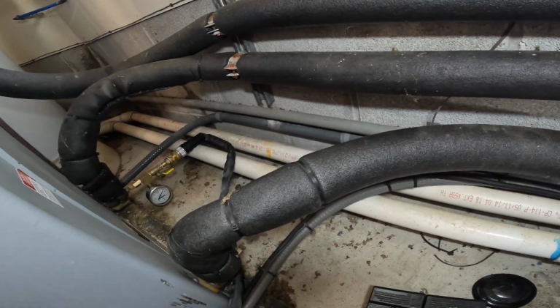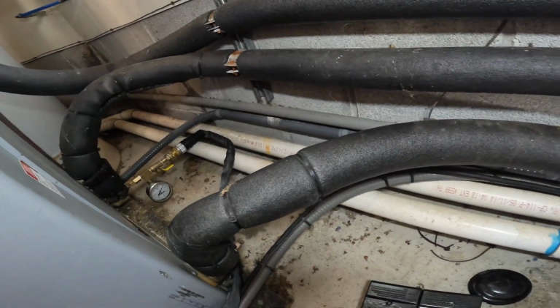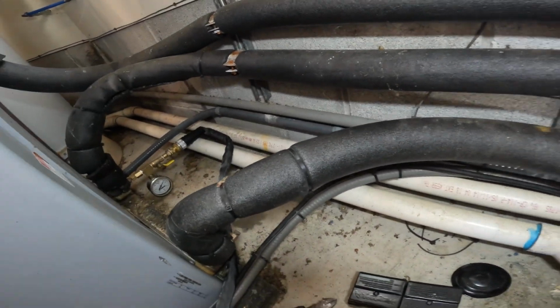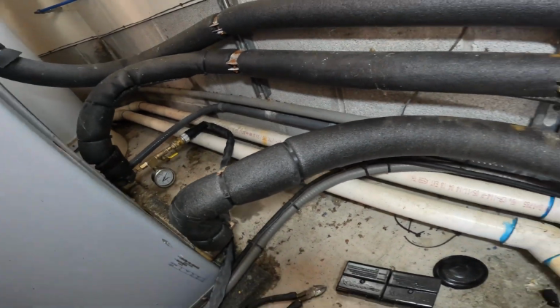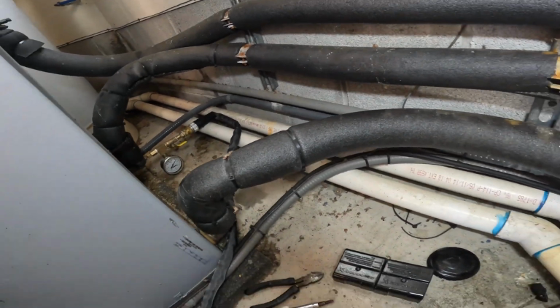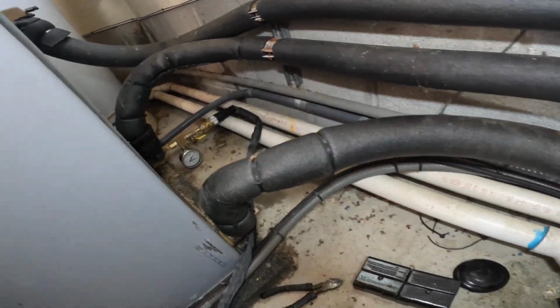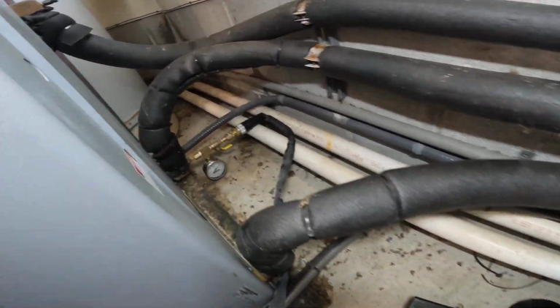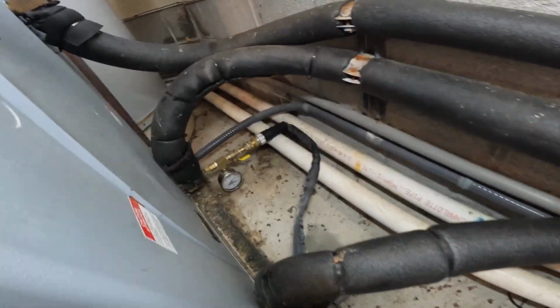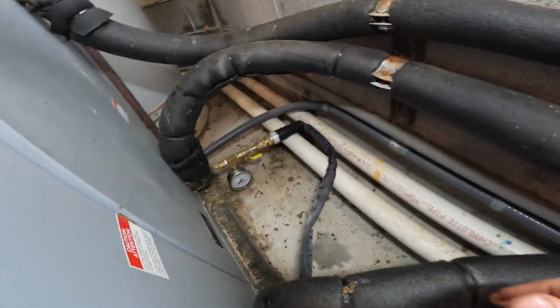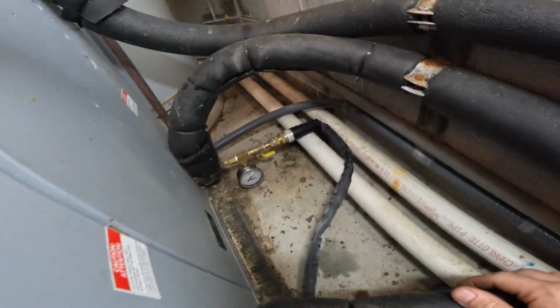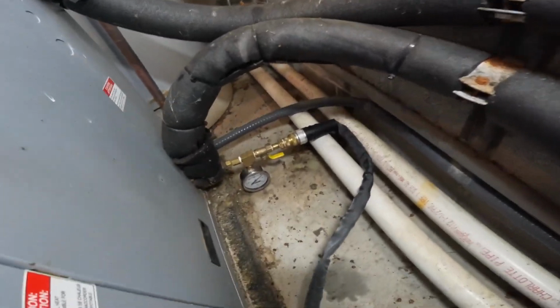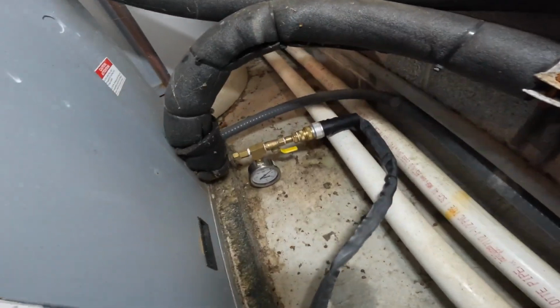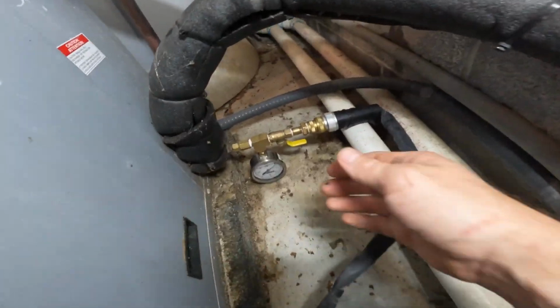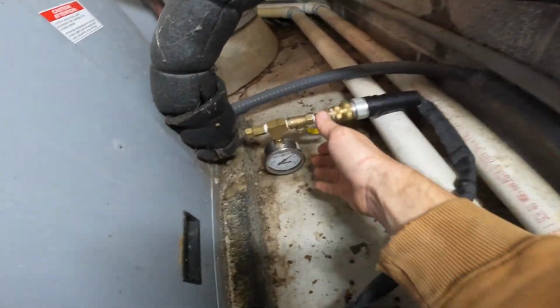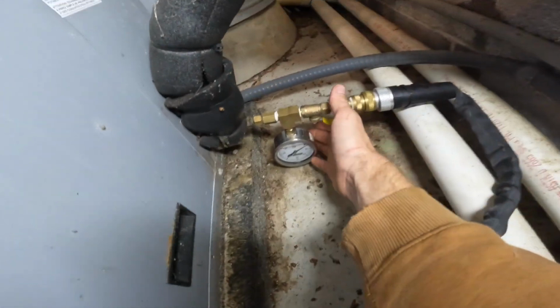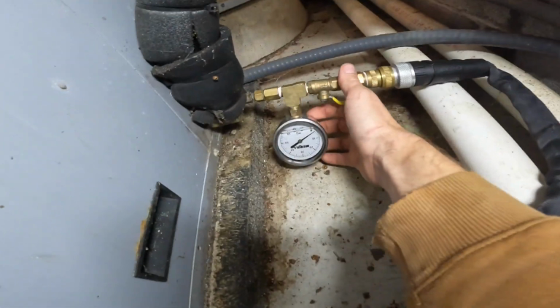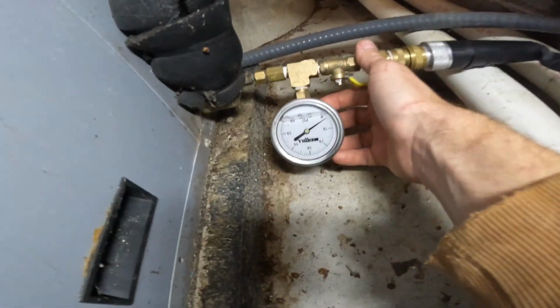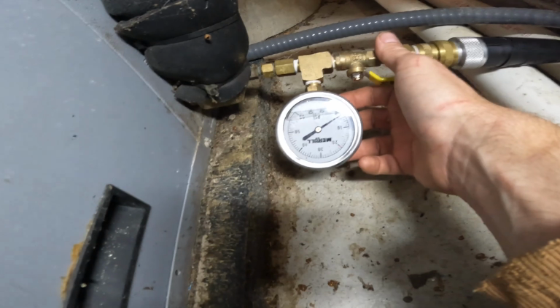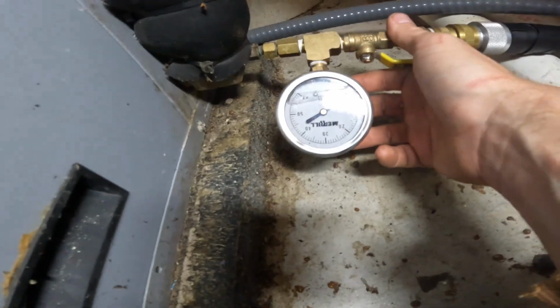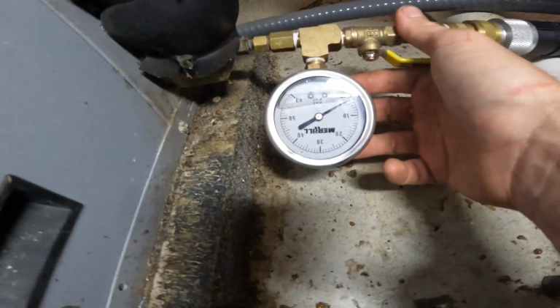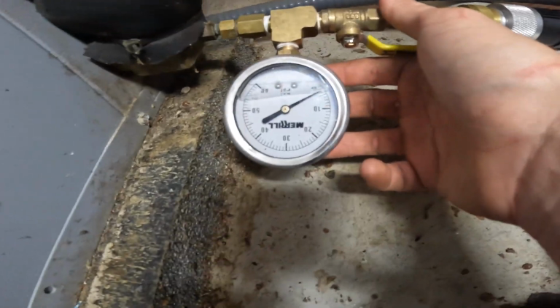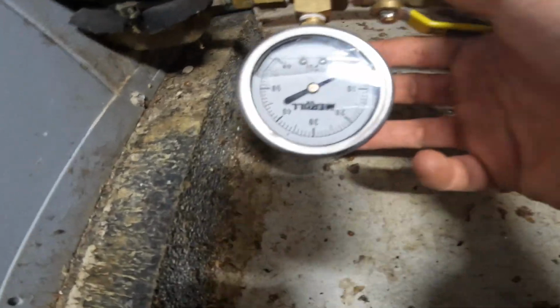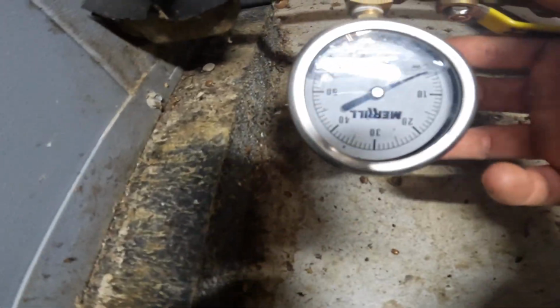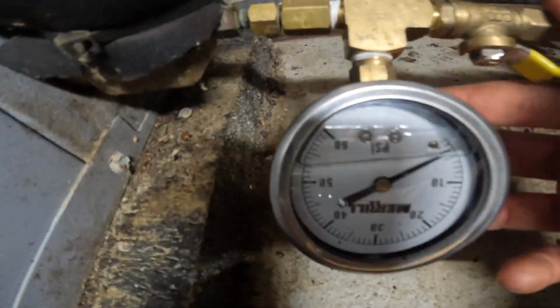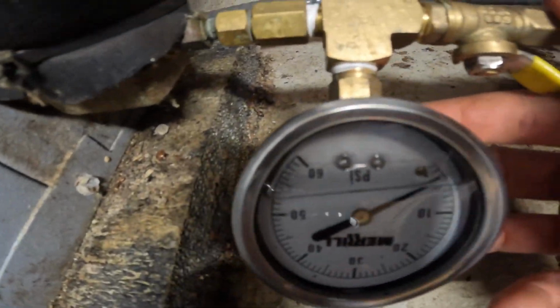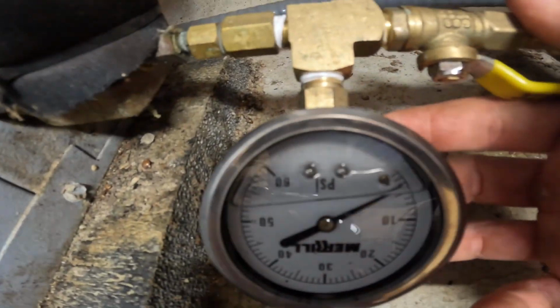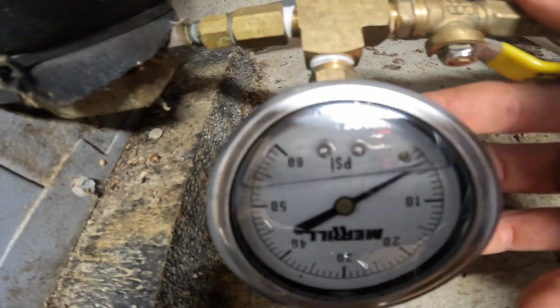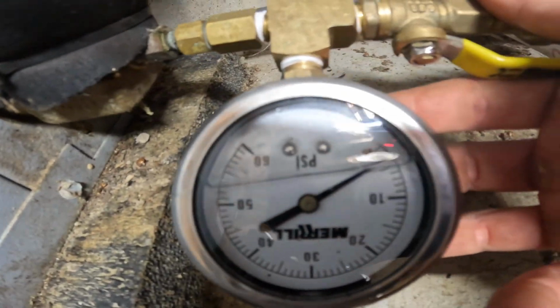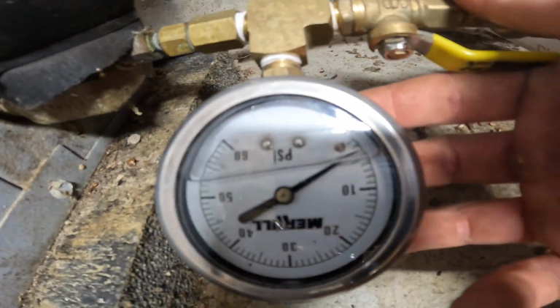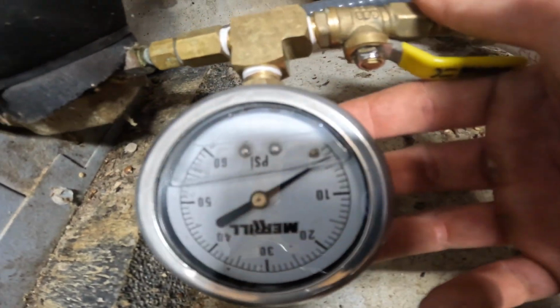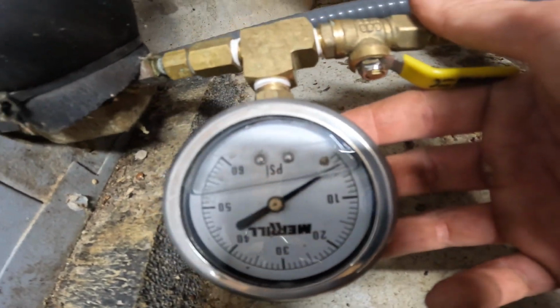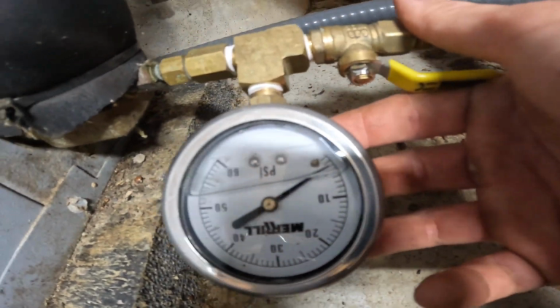That way we don't have to dig the ground up, and then we'll get this new one on. She's almost drained — it didn't have much in it.